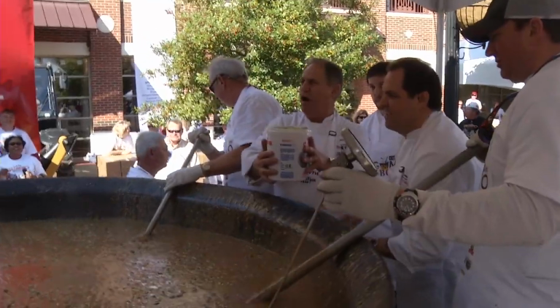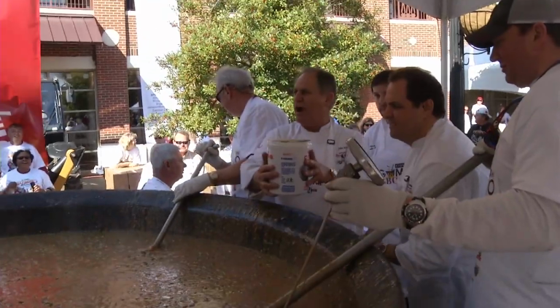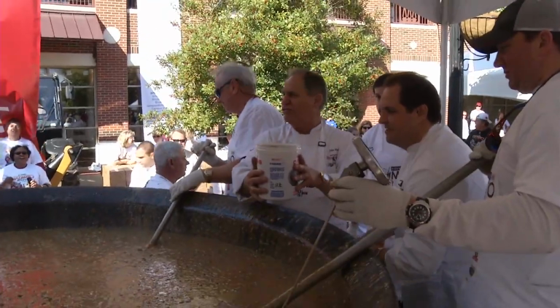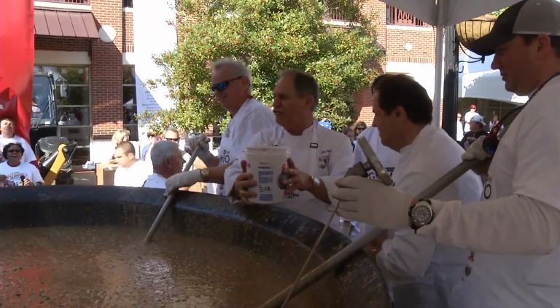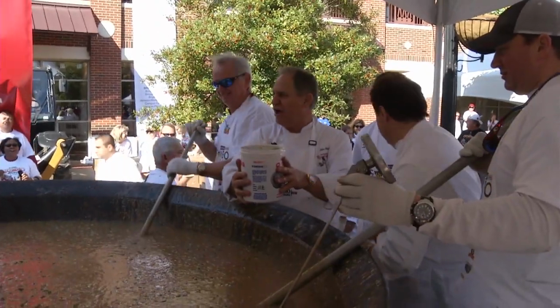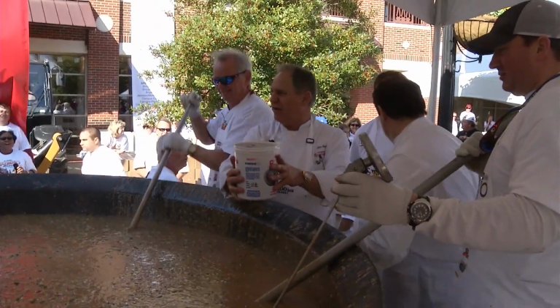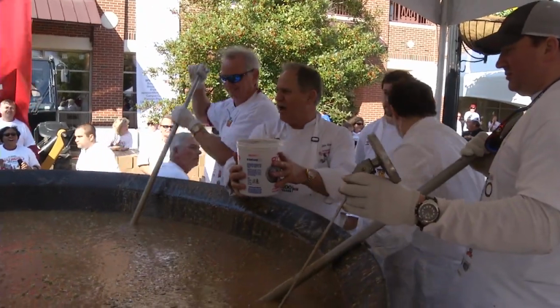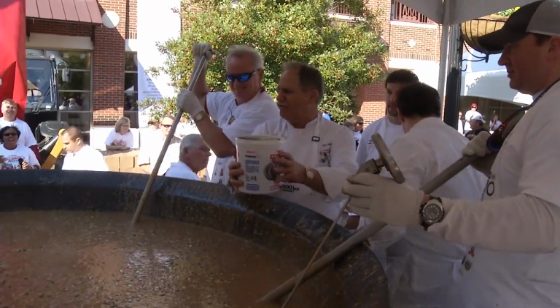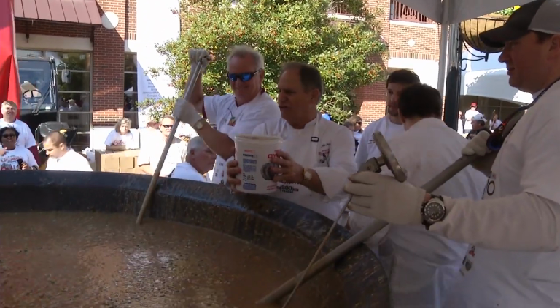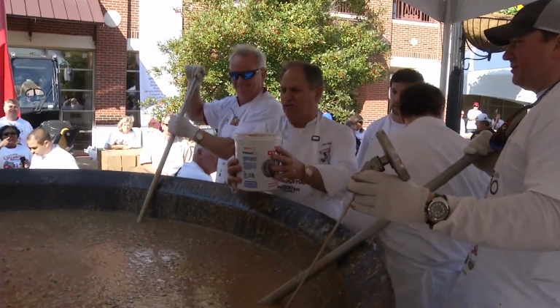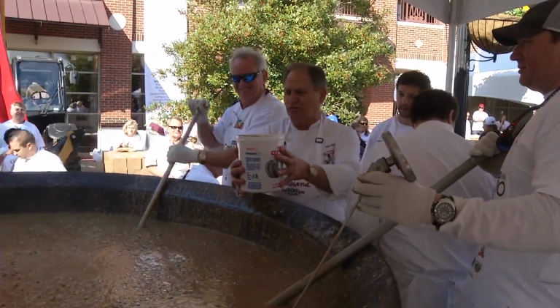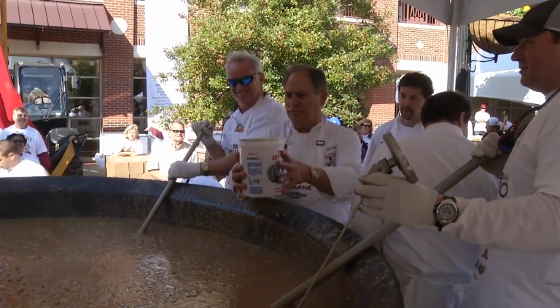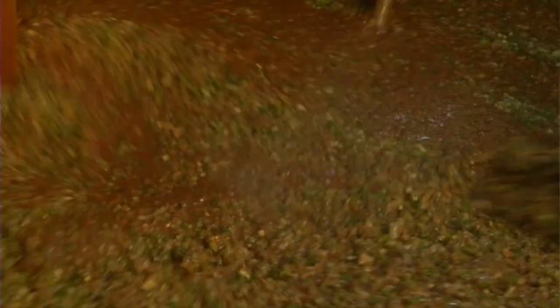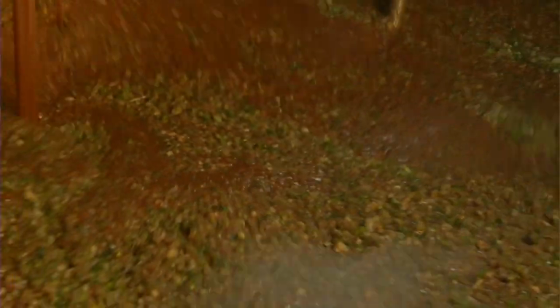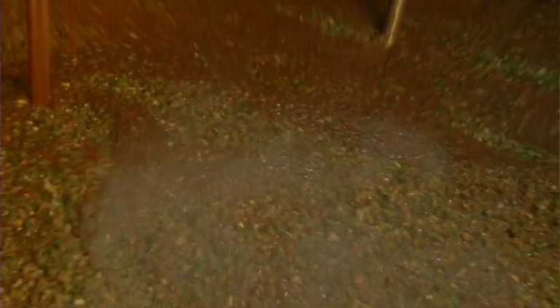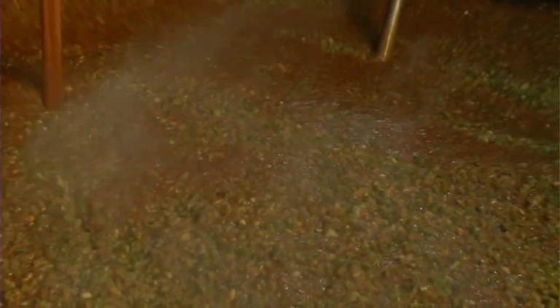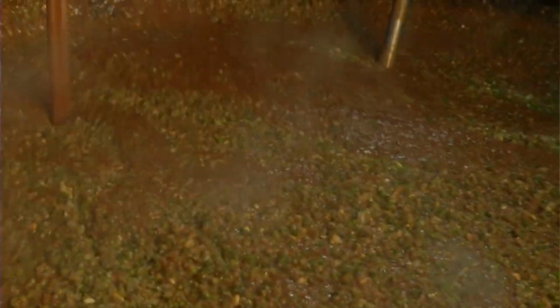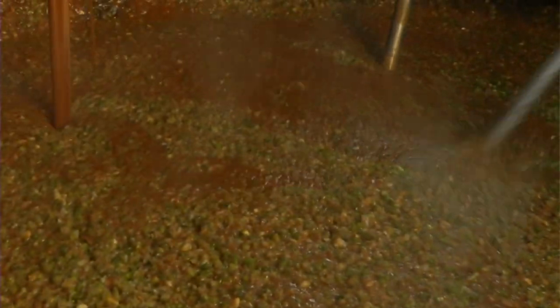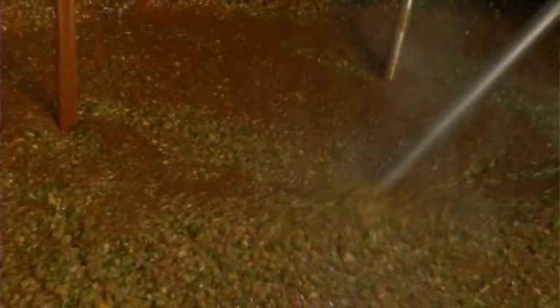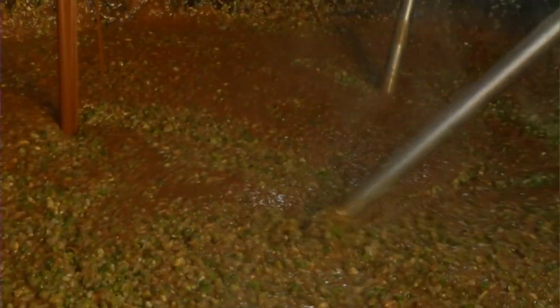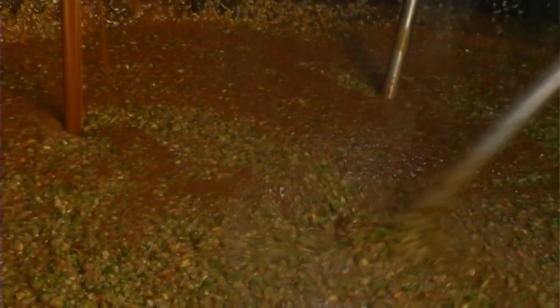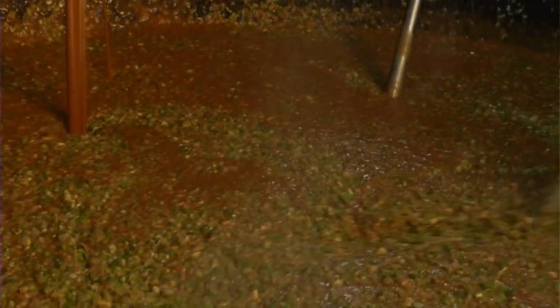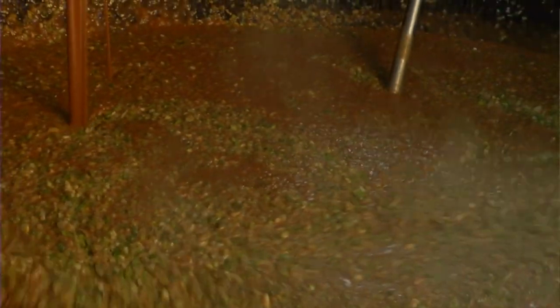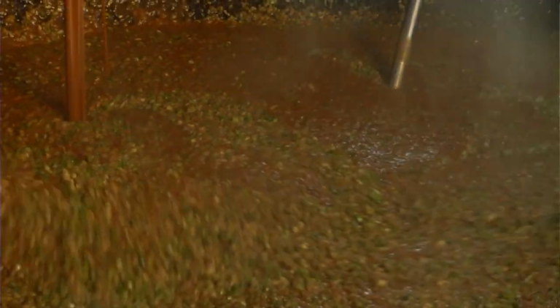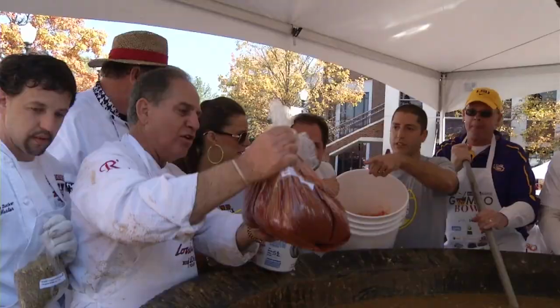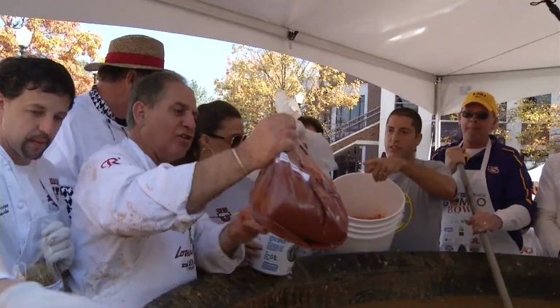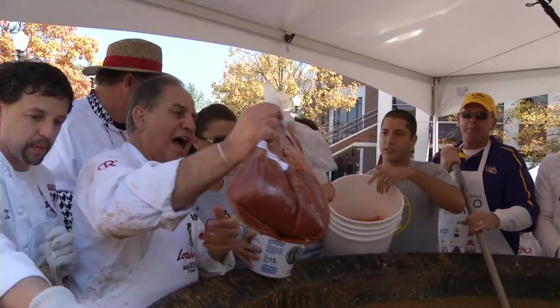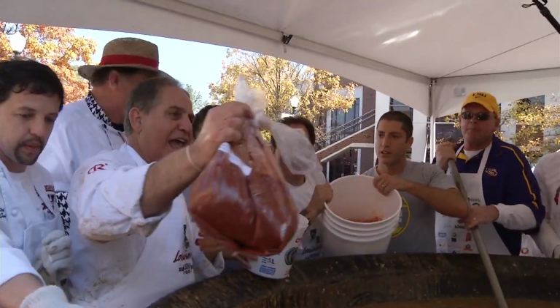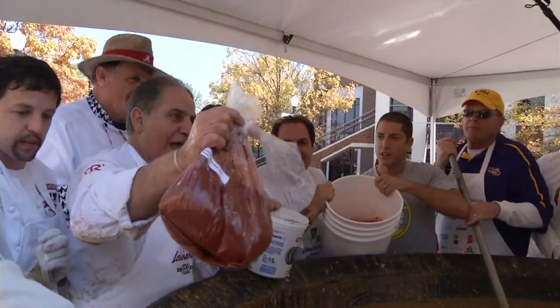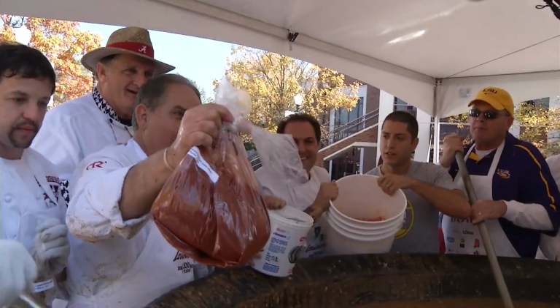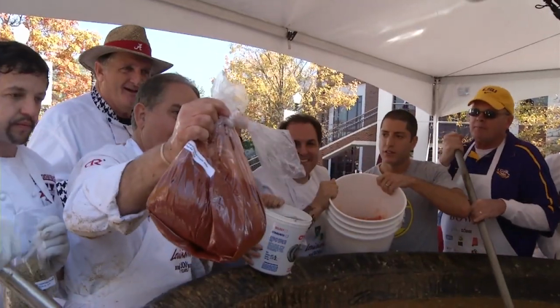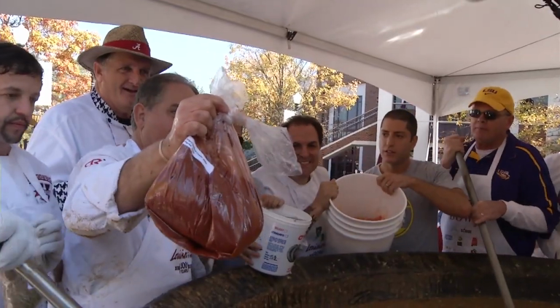Oysters, y'all. Oysters. This is cayenne pepper.